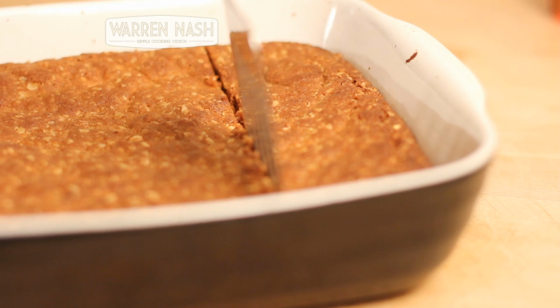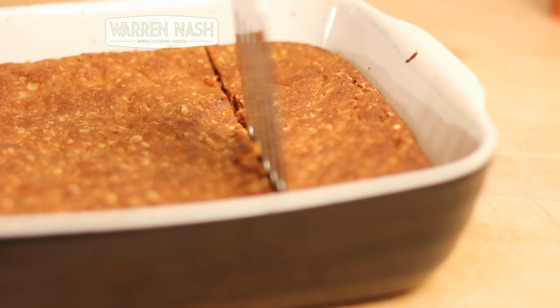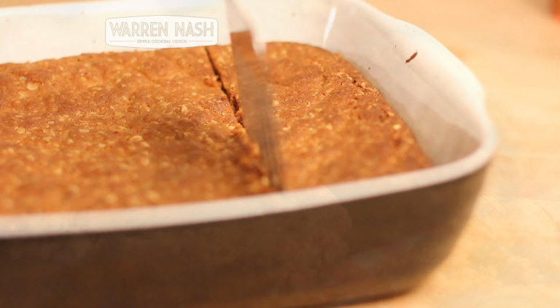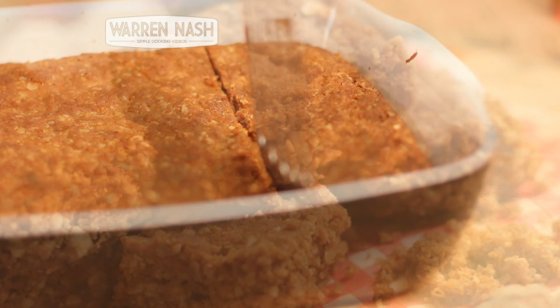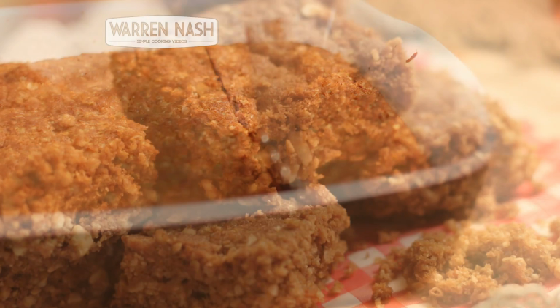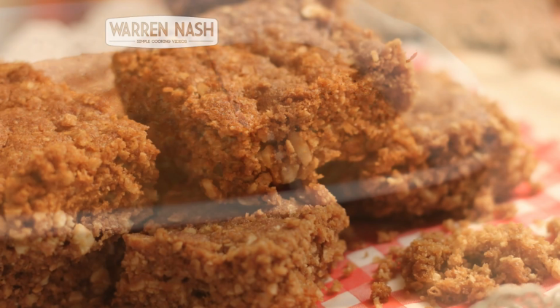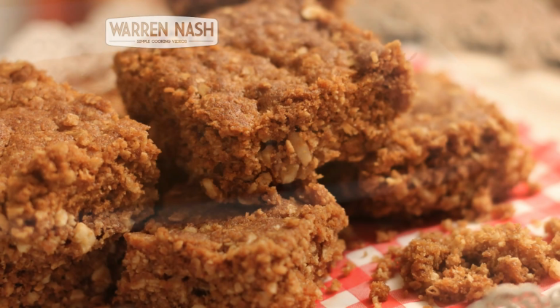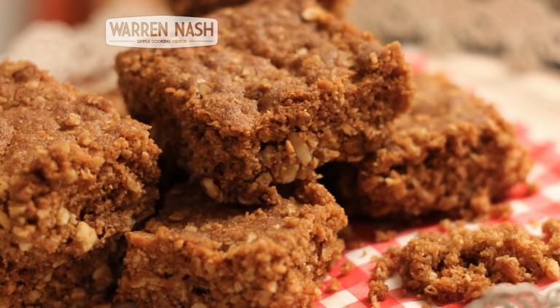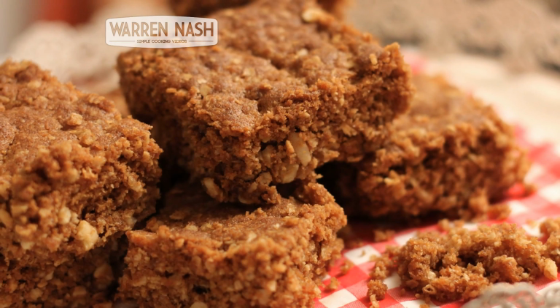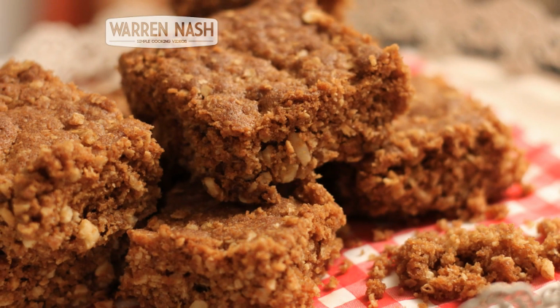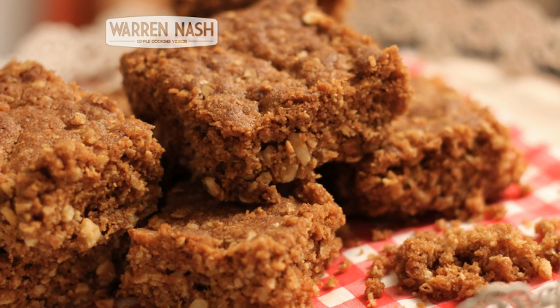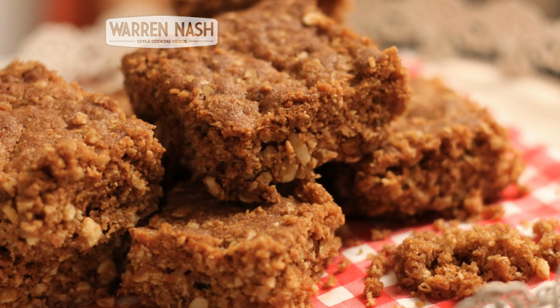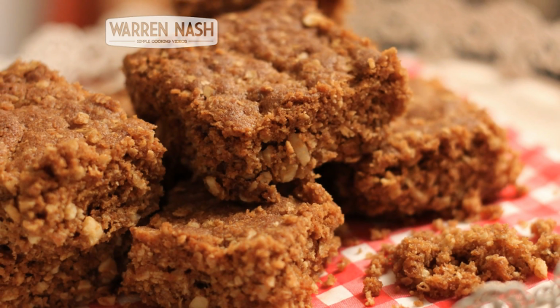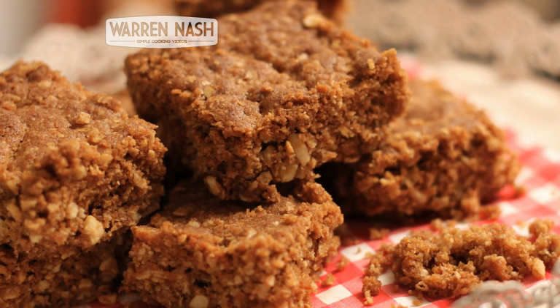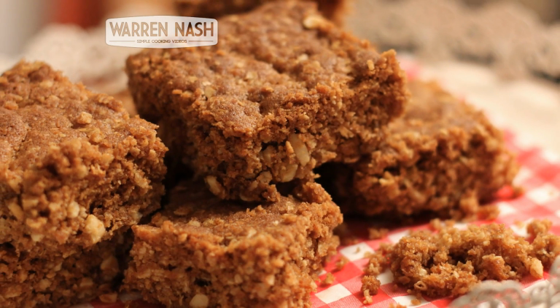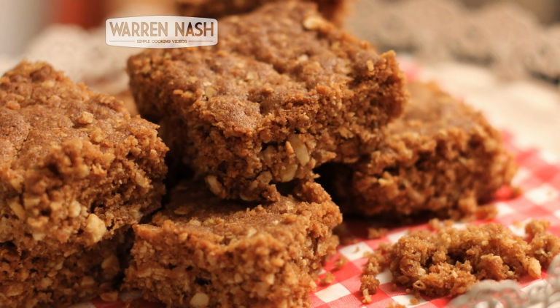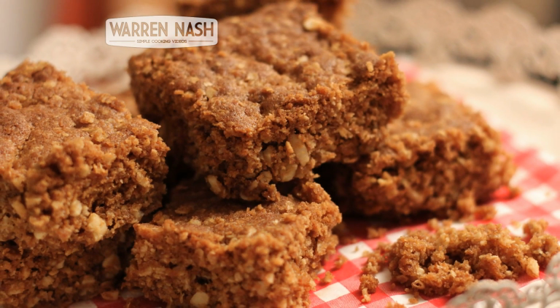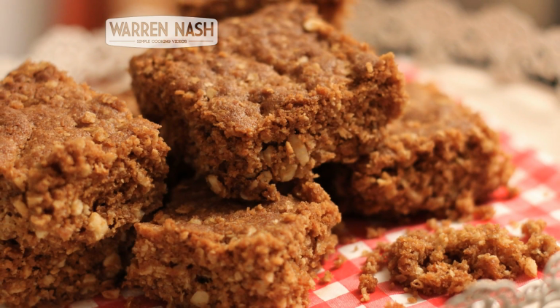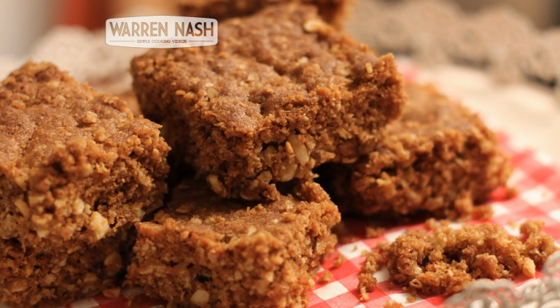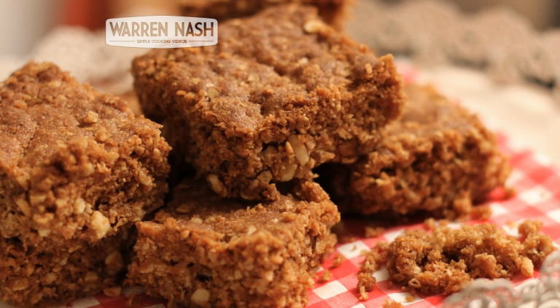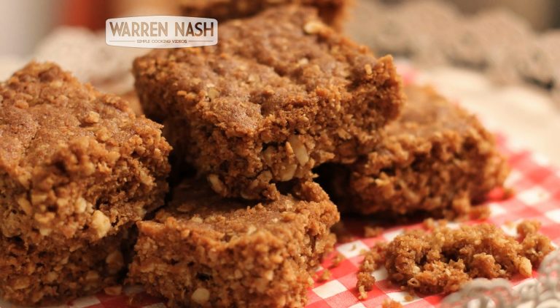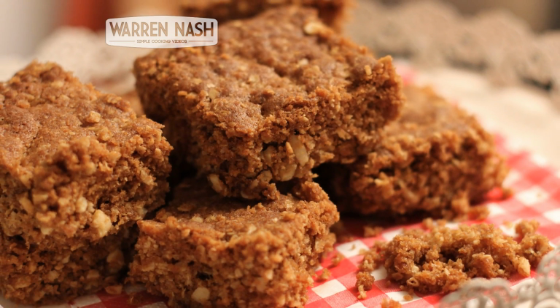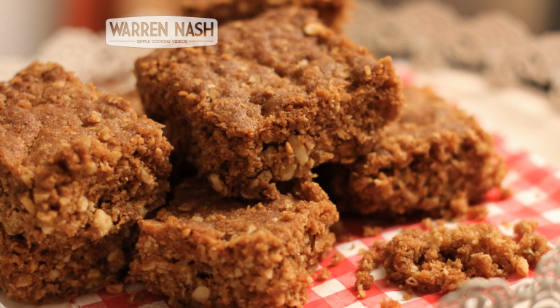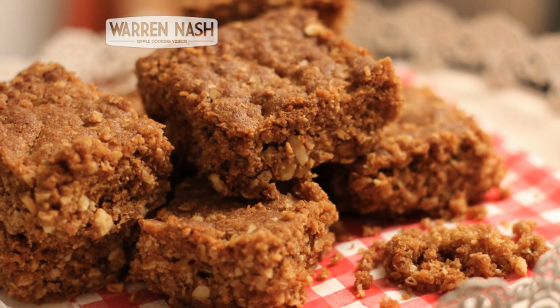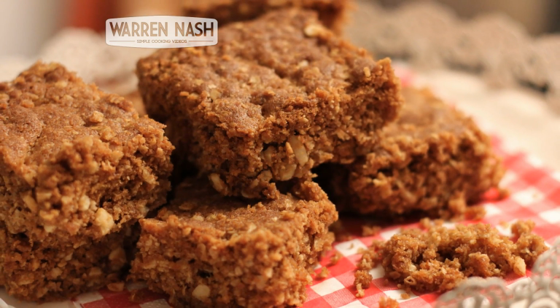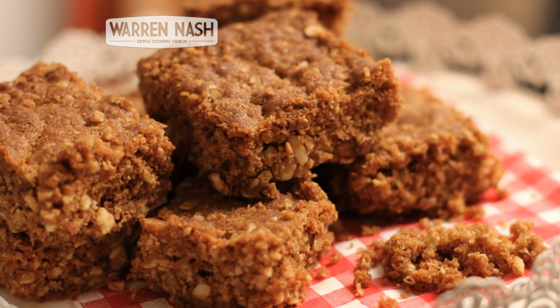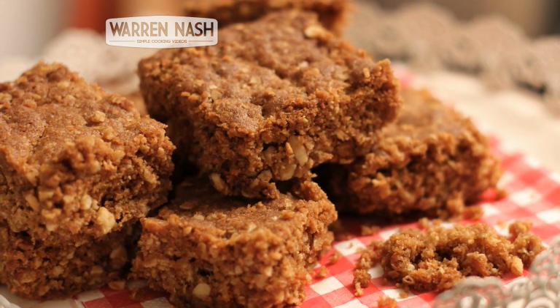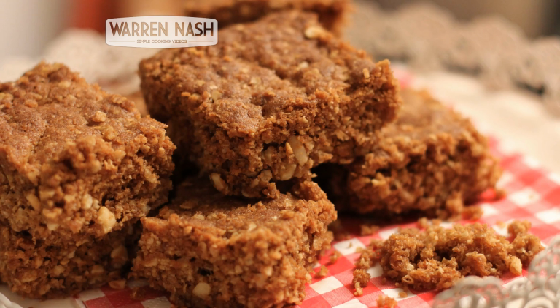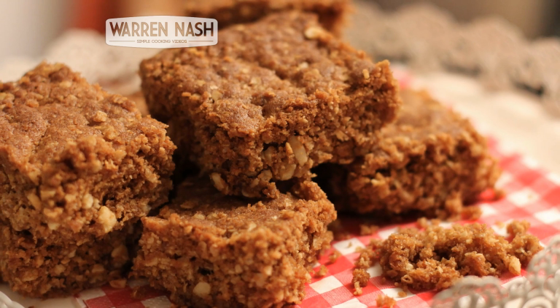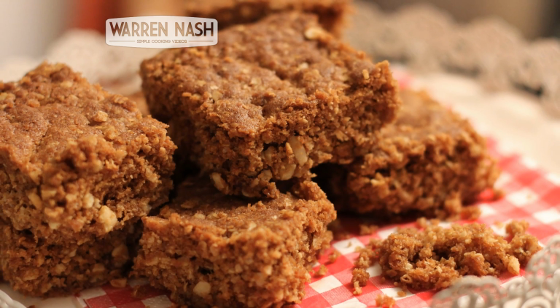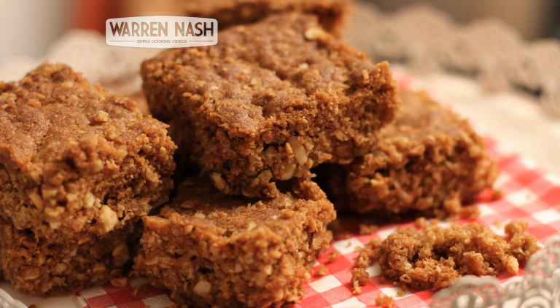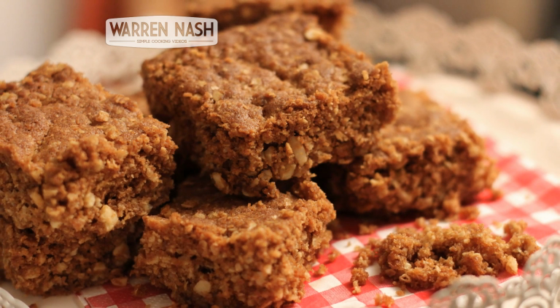And you can check out even more of my recipes by clicking on one of the videos coming up.